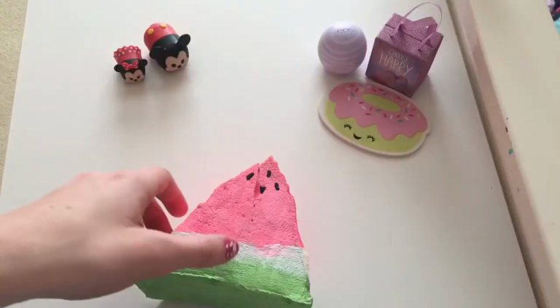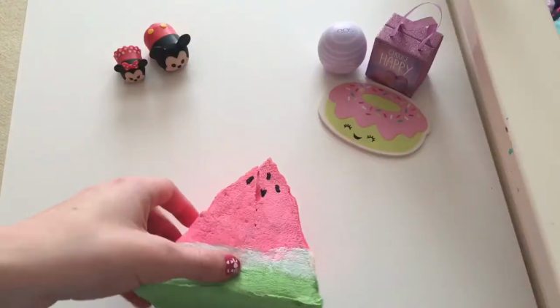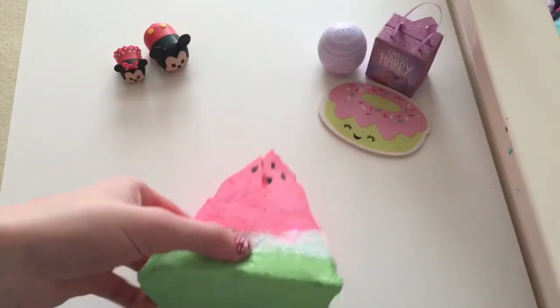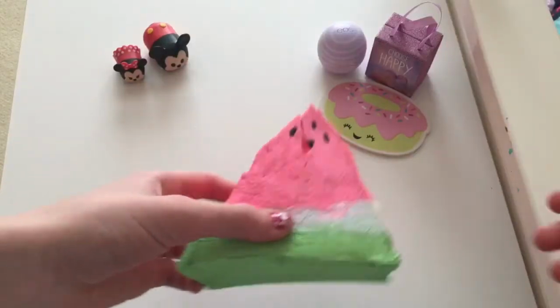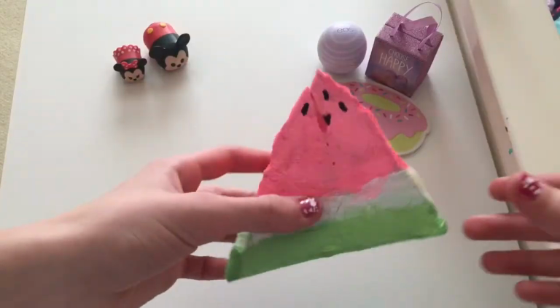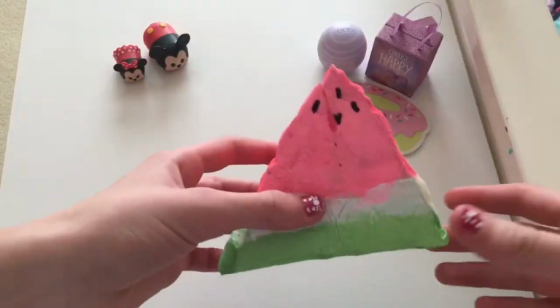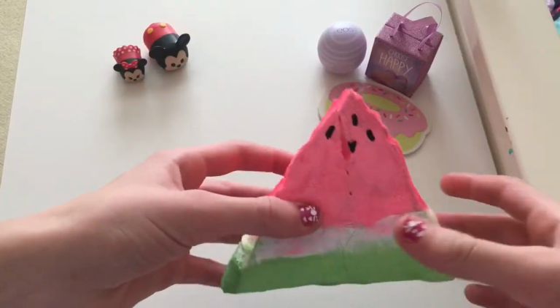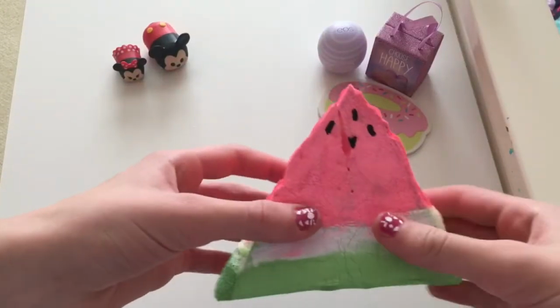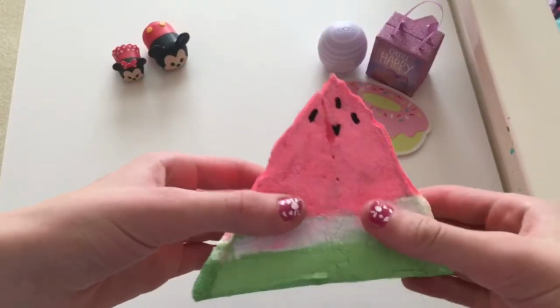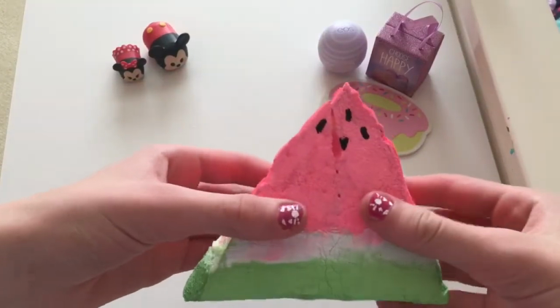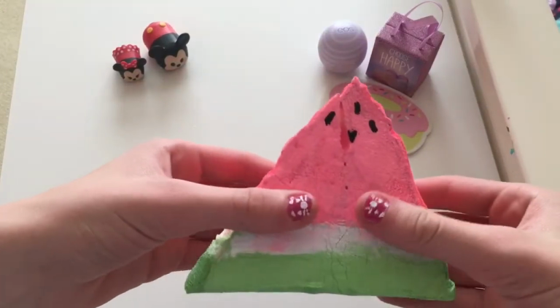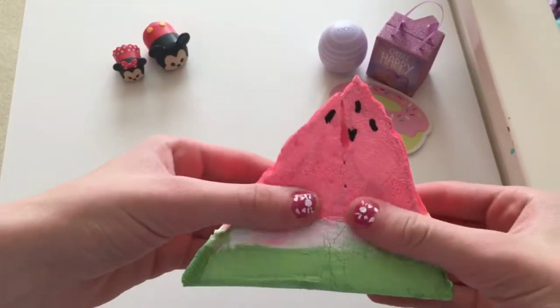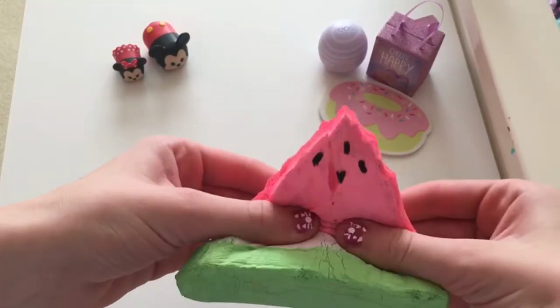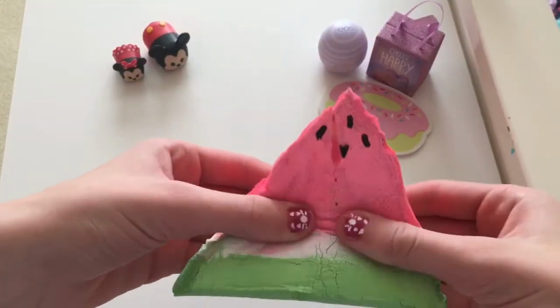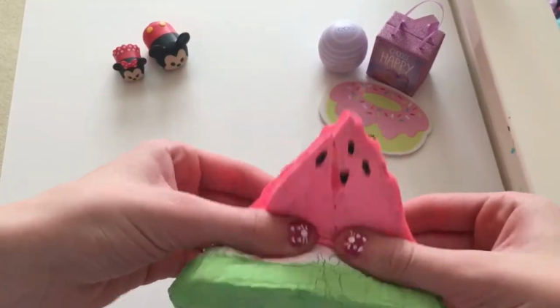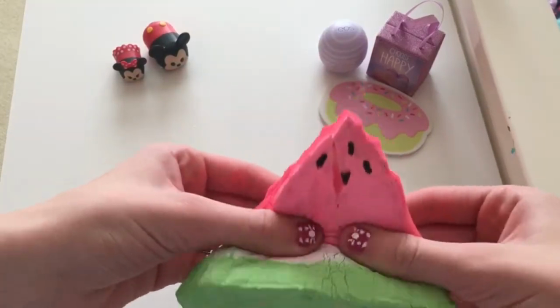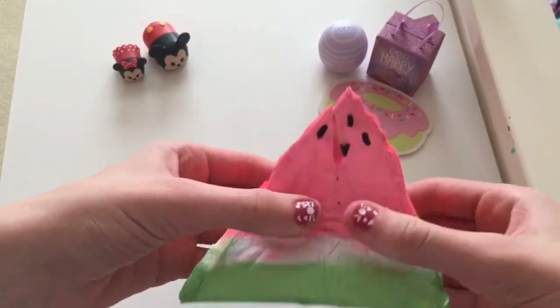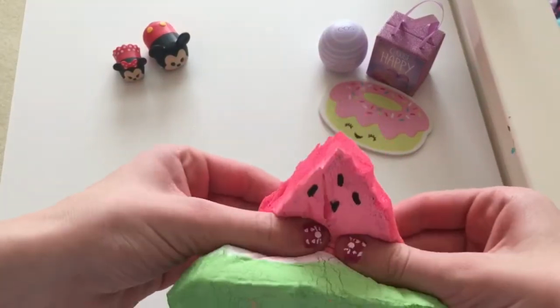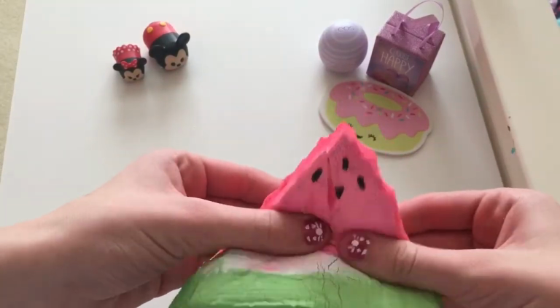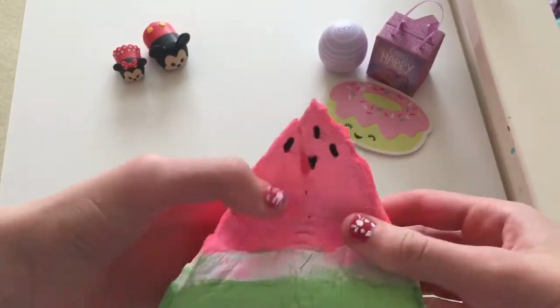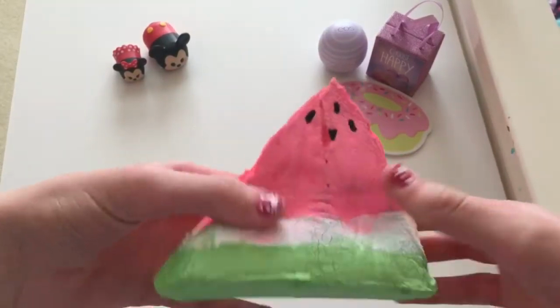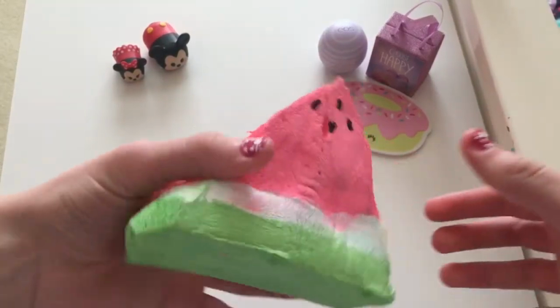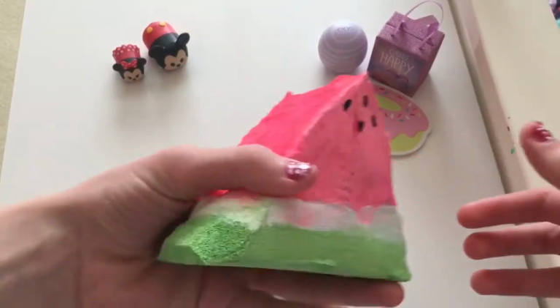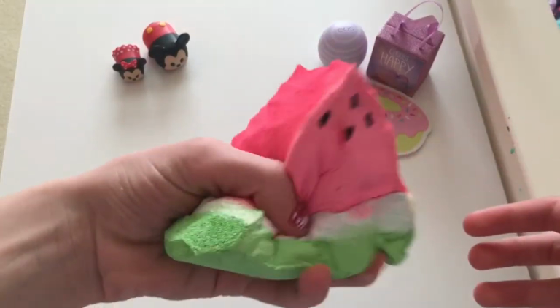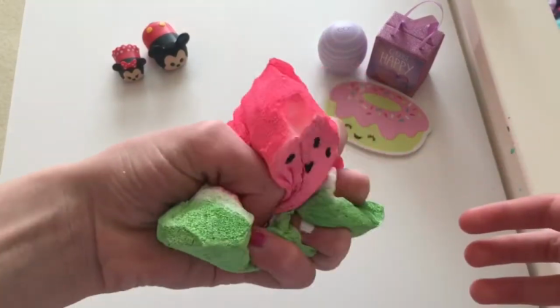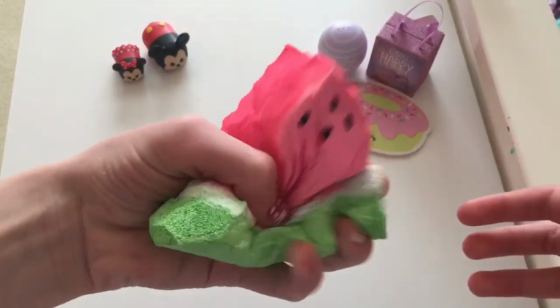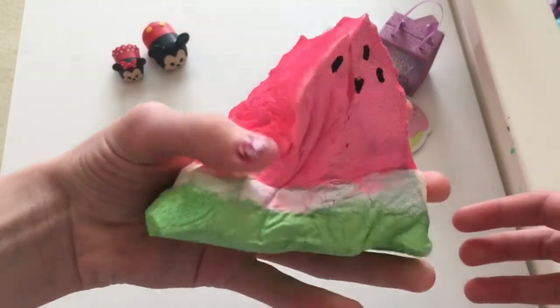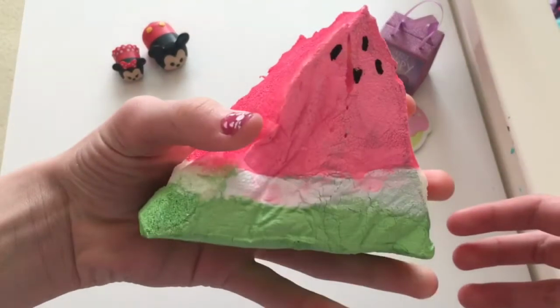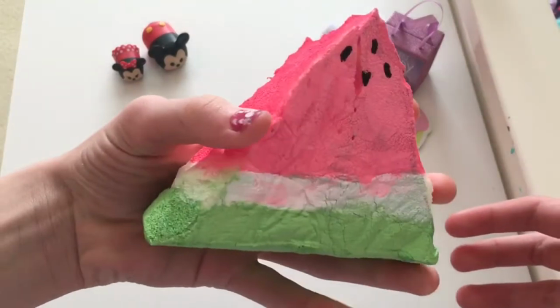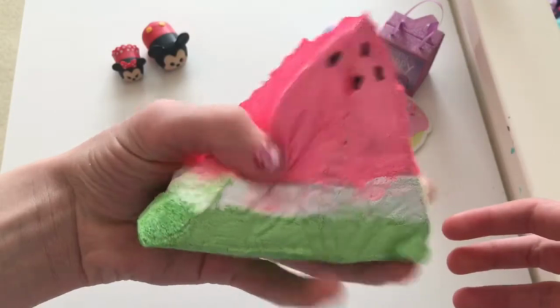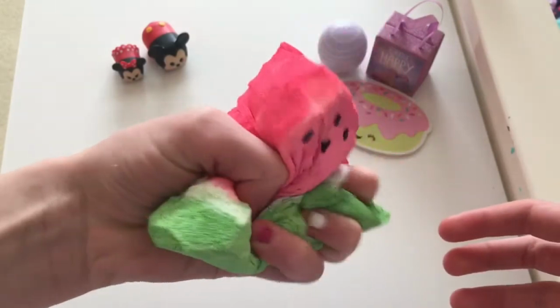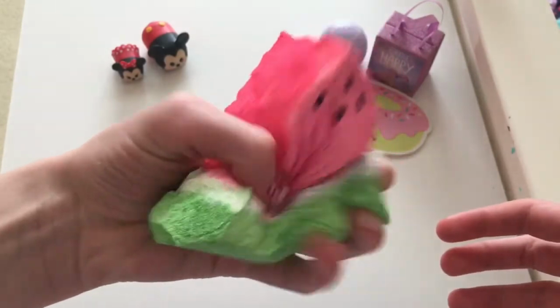And you're done! Now we have this adorable watermelon squishy. How cute is this?